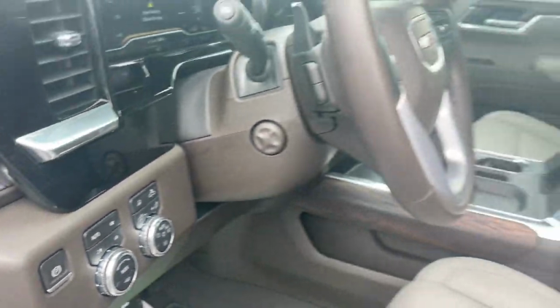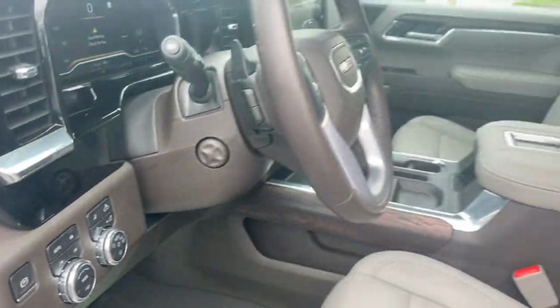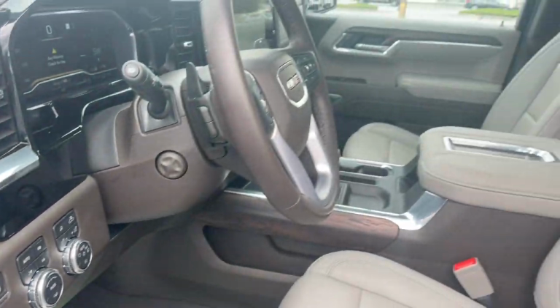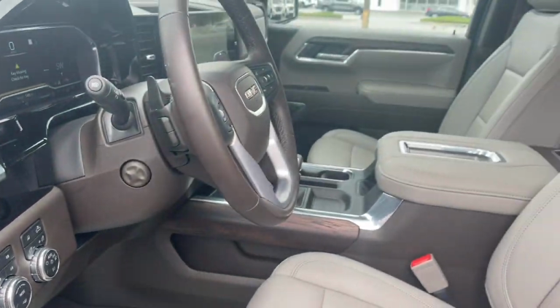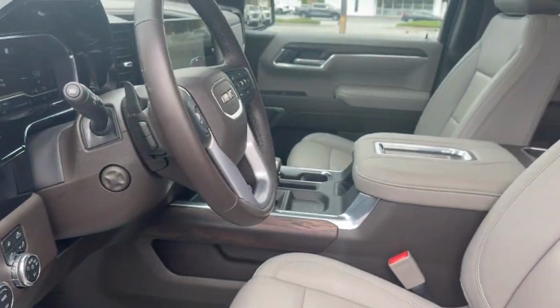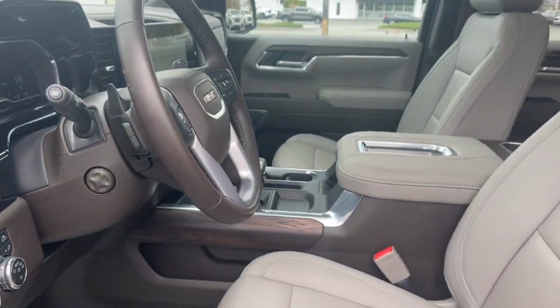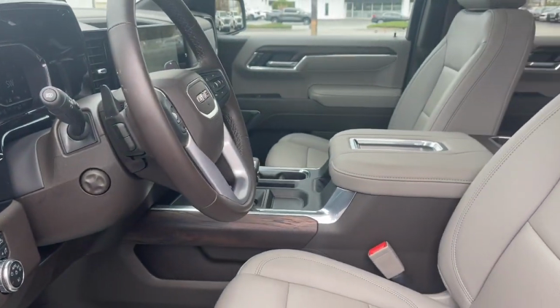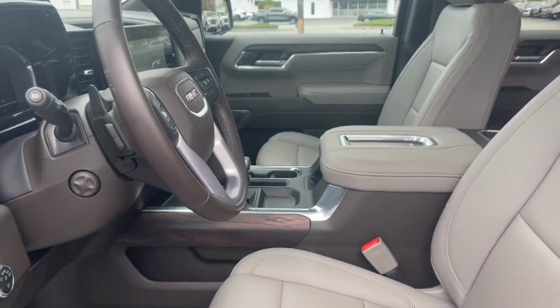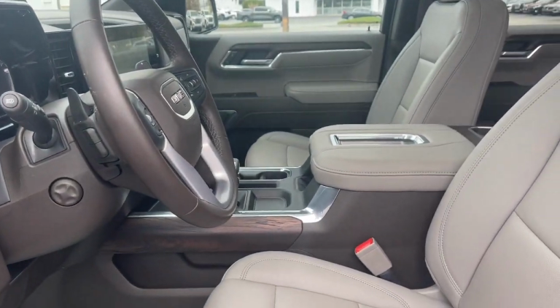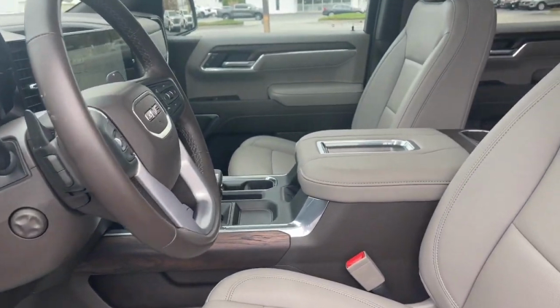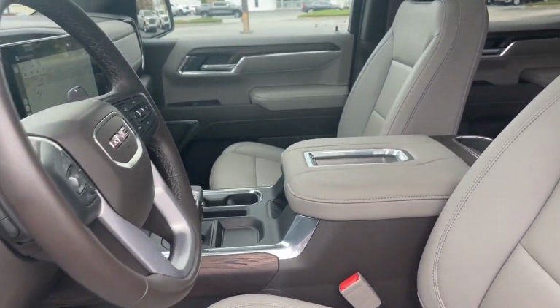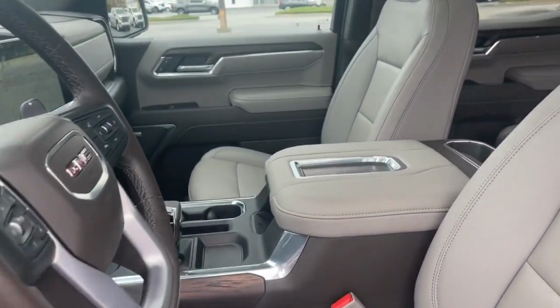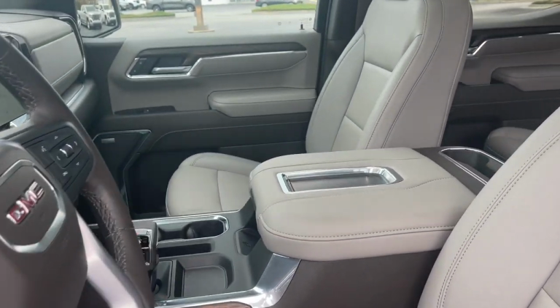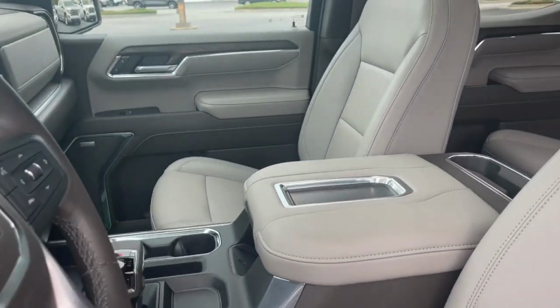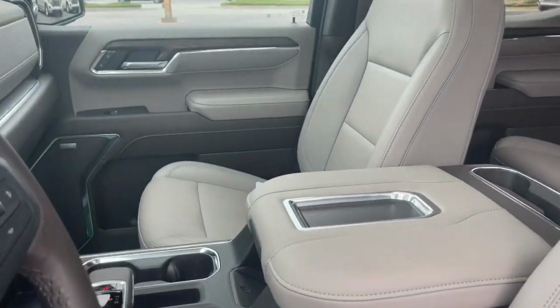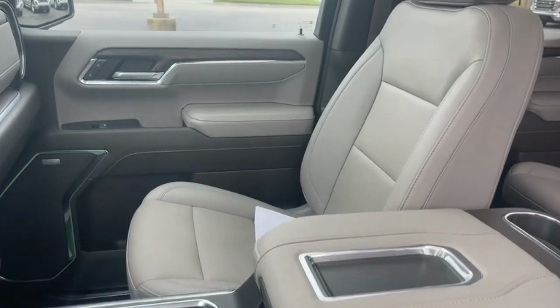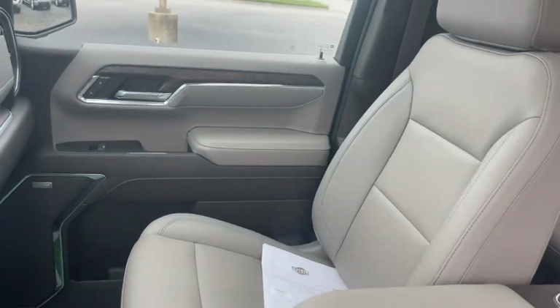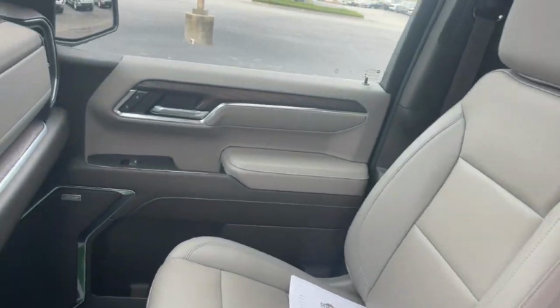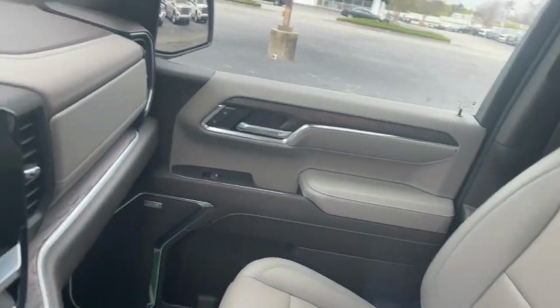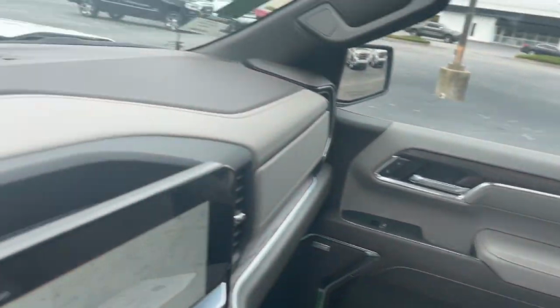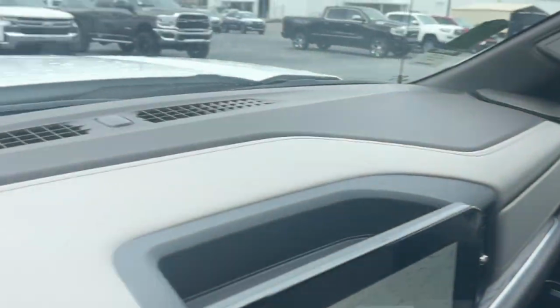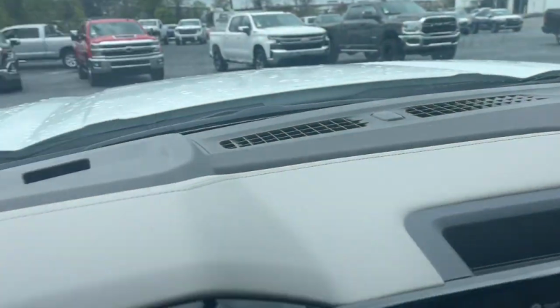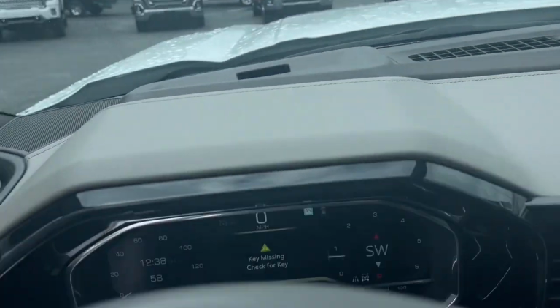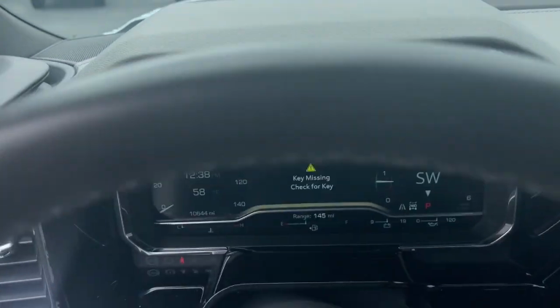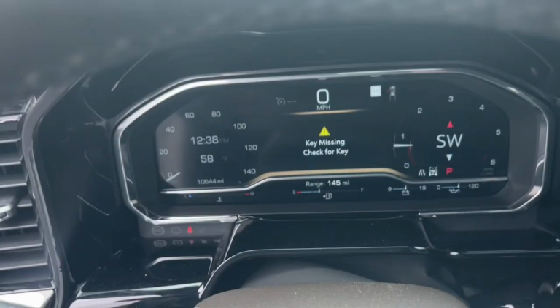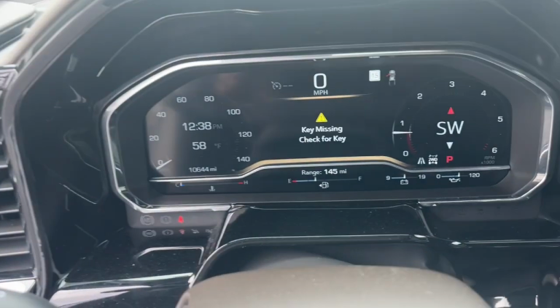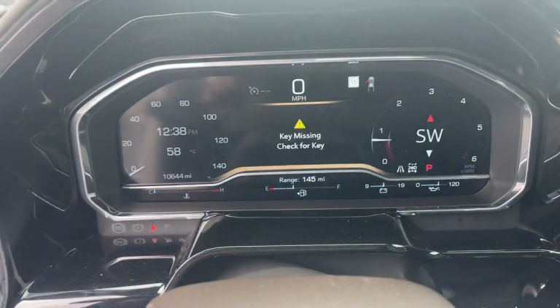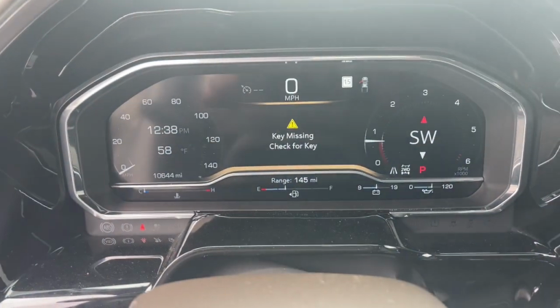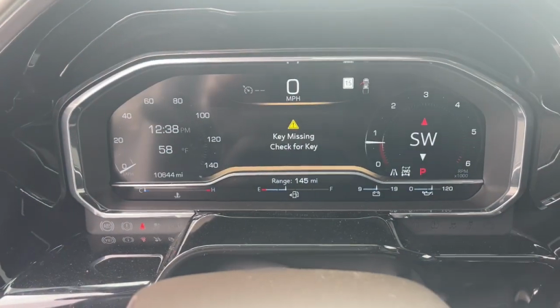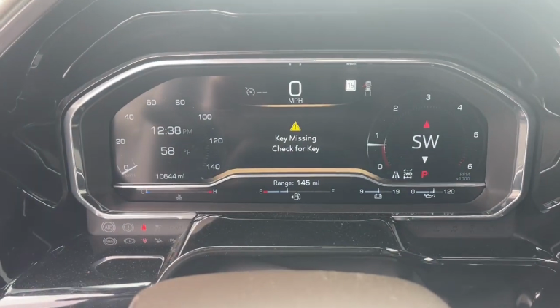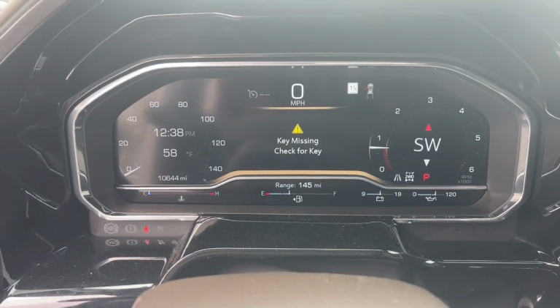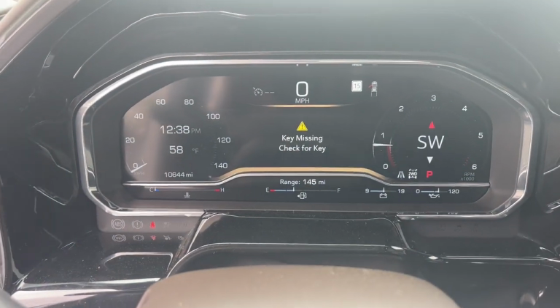Adaptive cruise control, fog lamps, heated rear seat, power passenger seat.